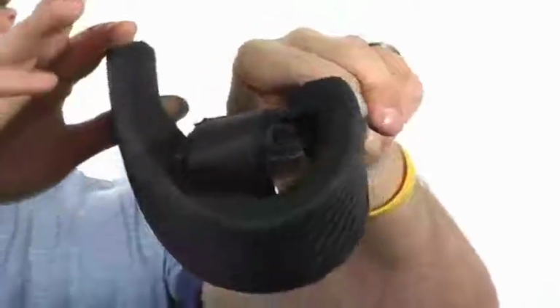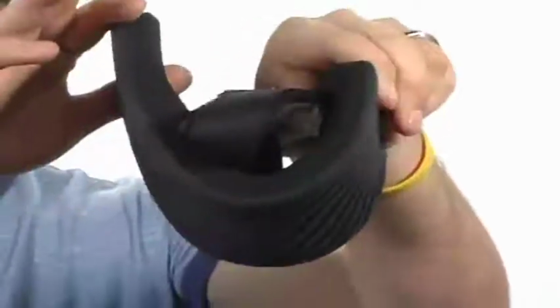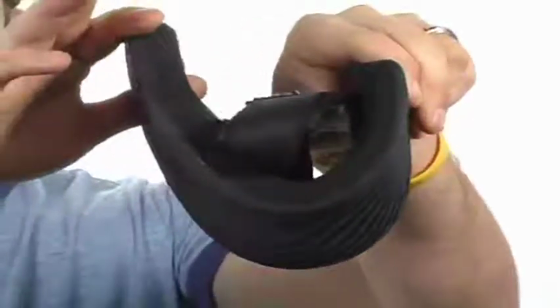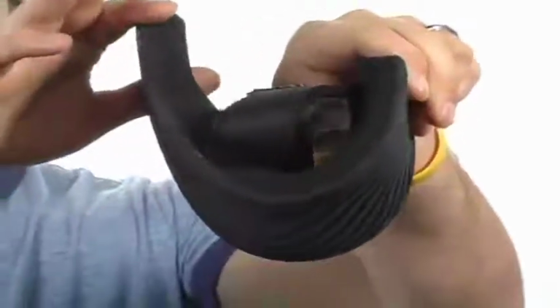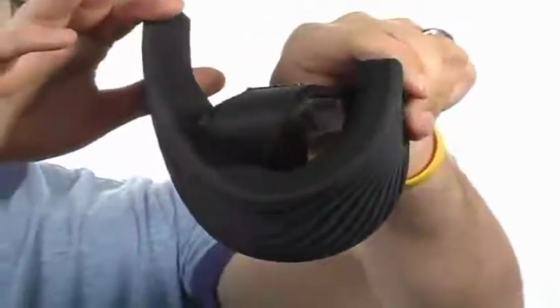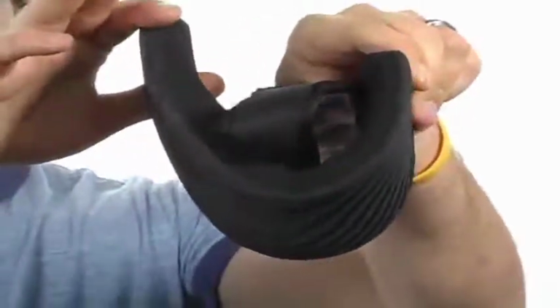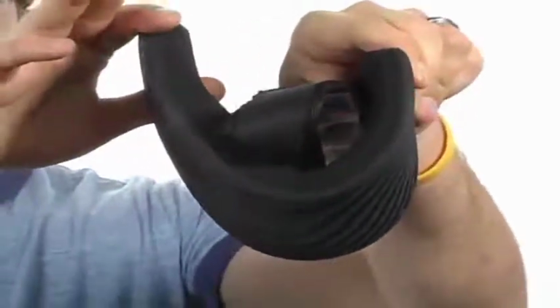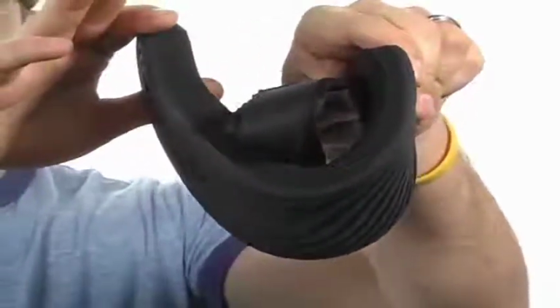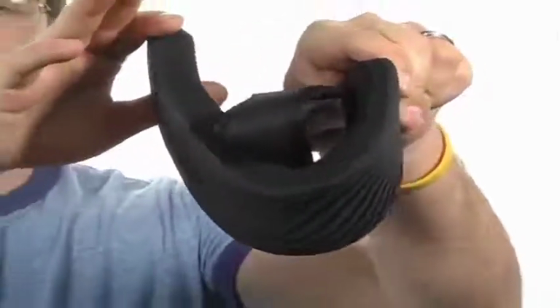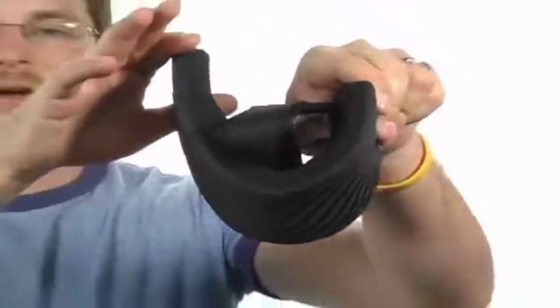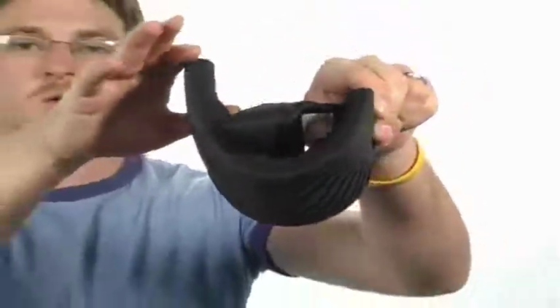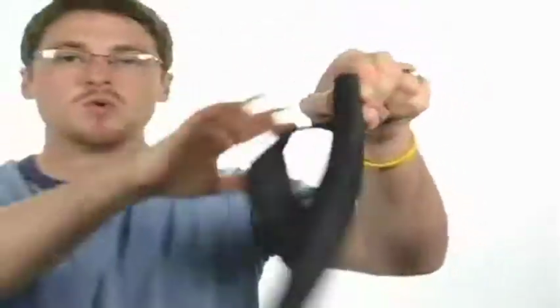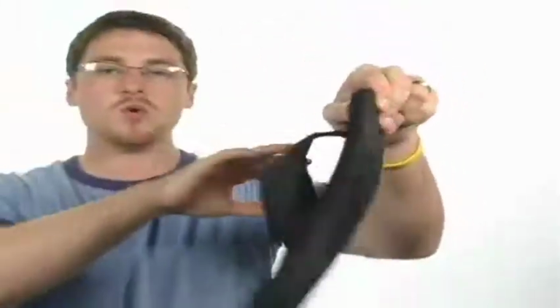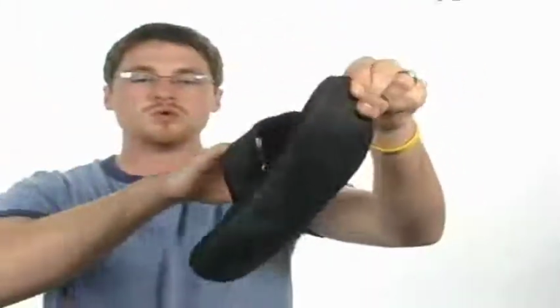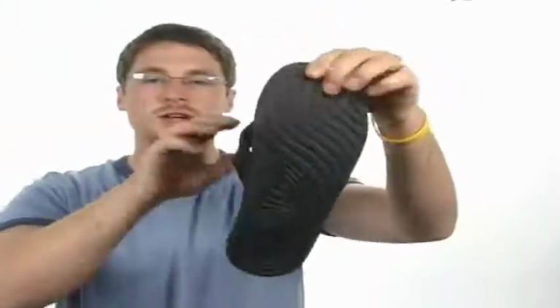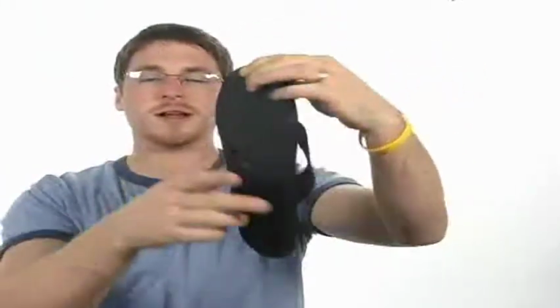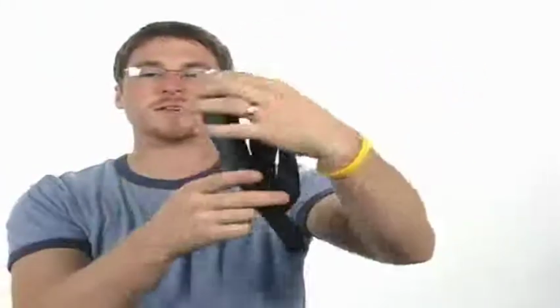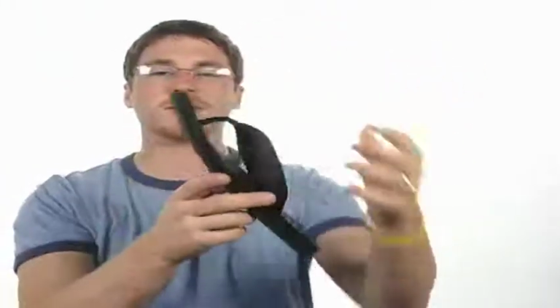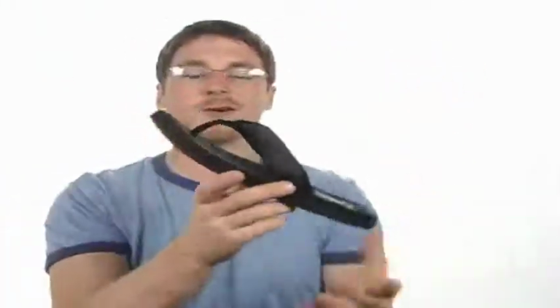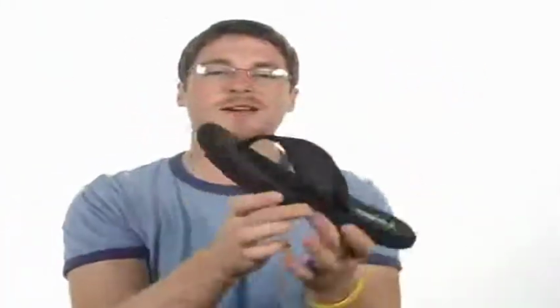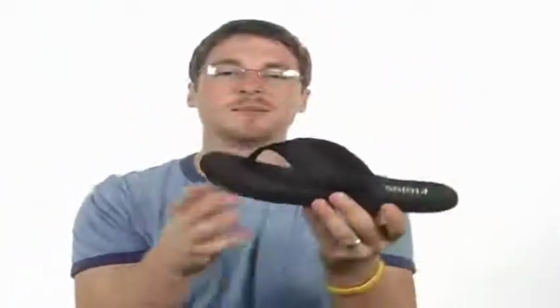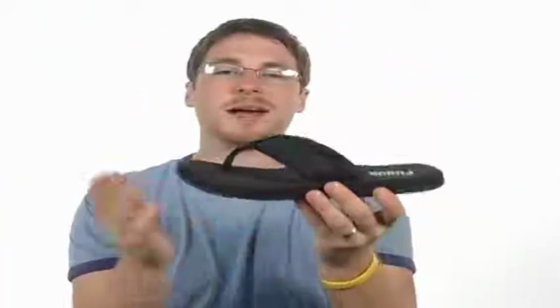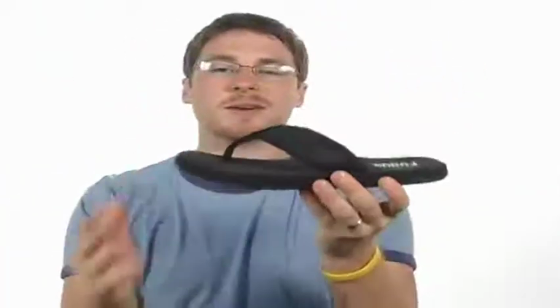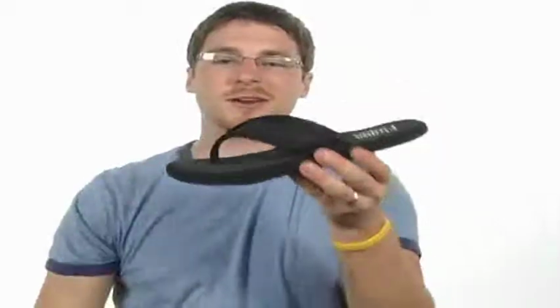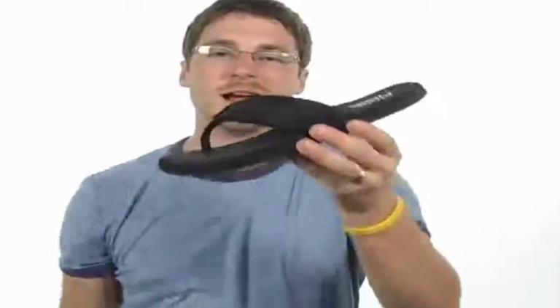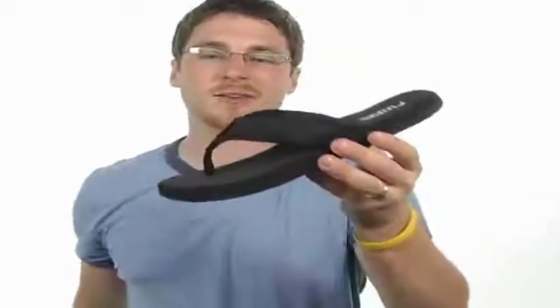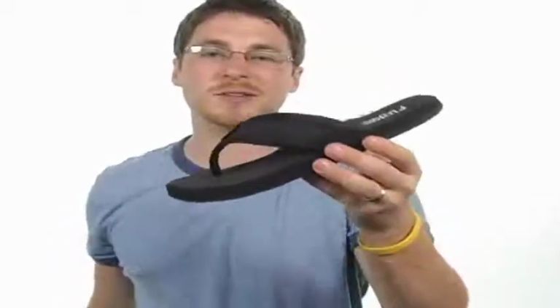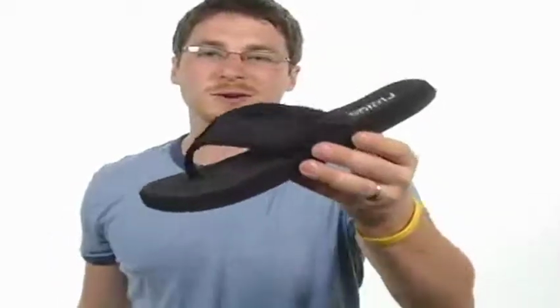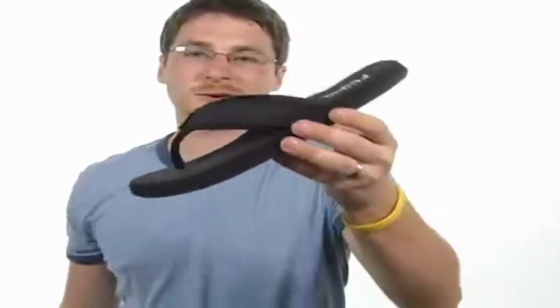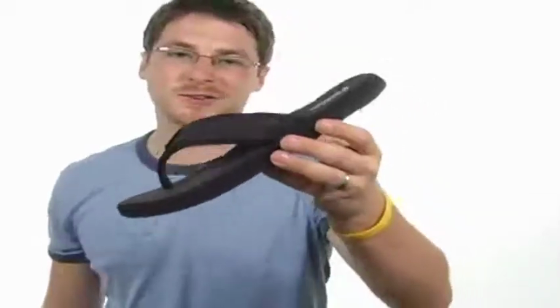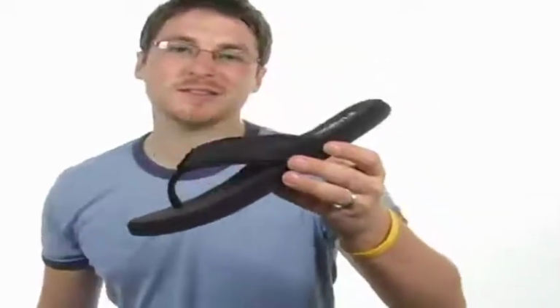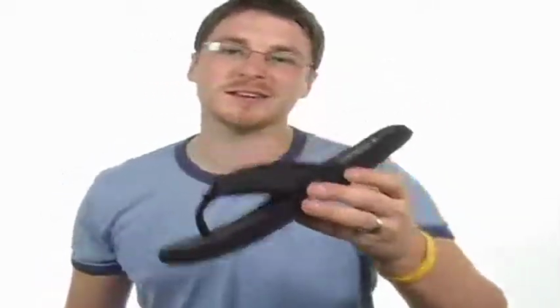And check out how flexible it is. So kick back, relax with the Flohos. See ya.